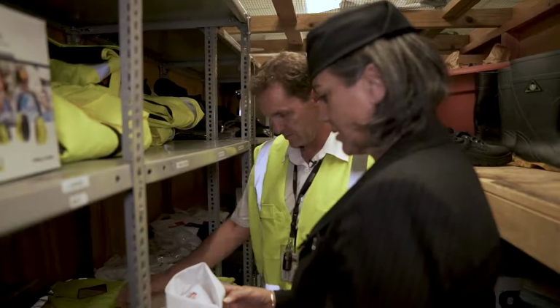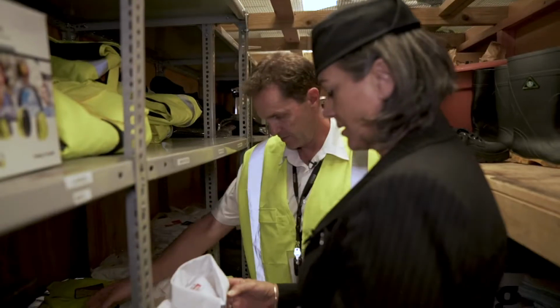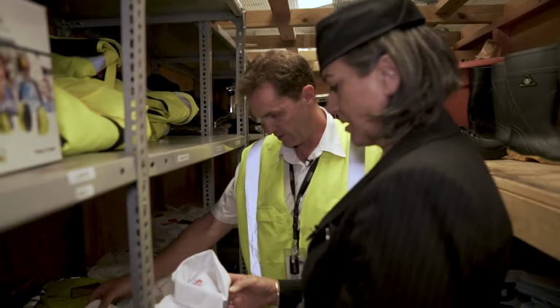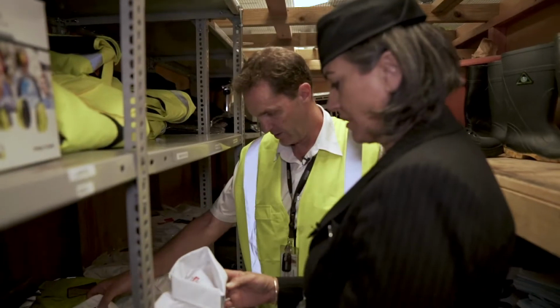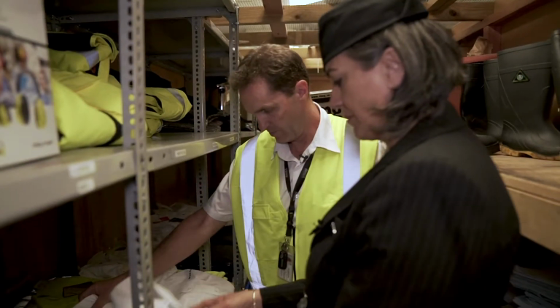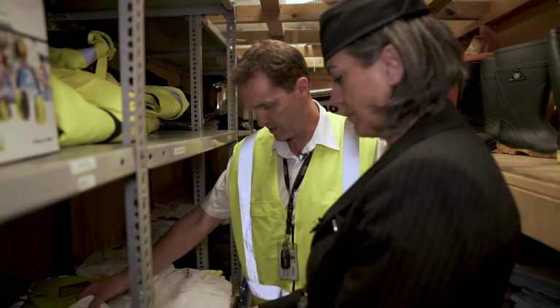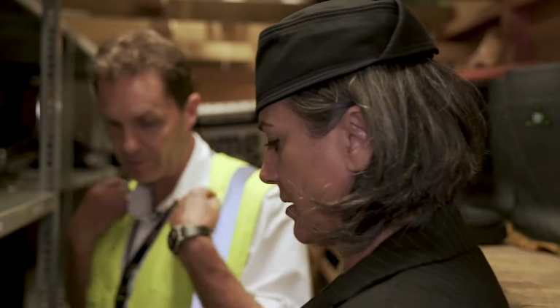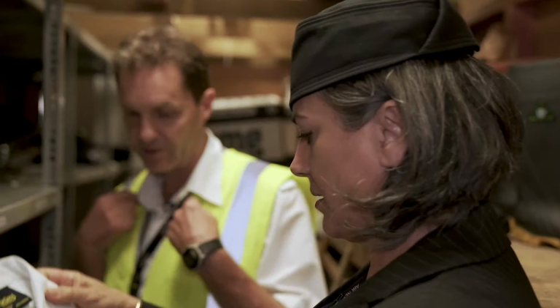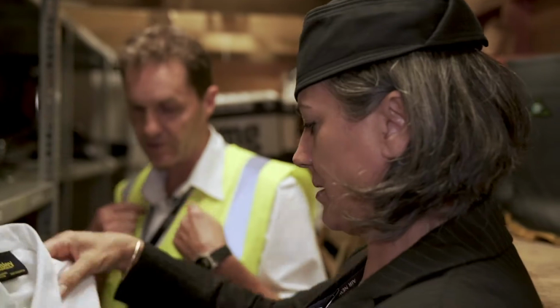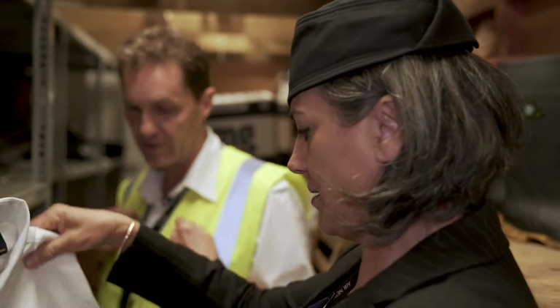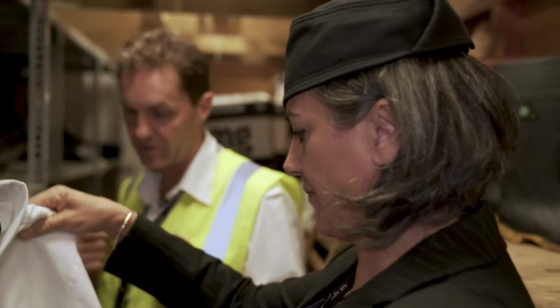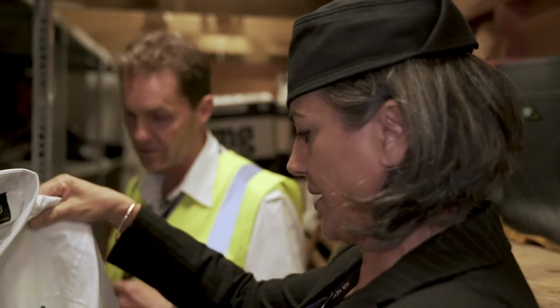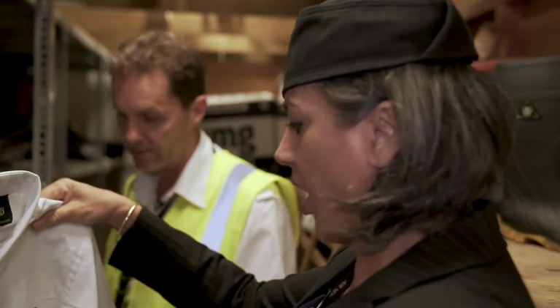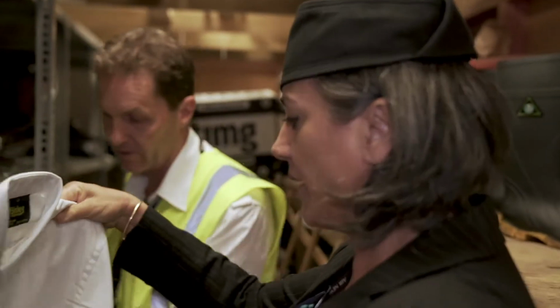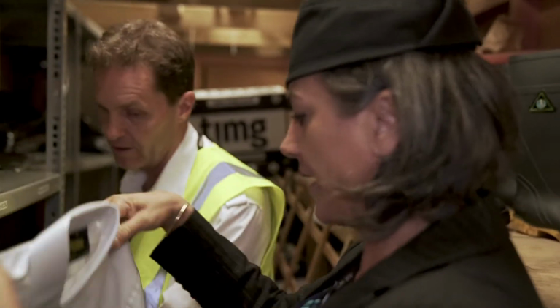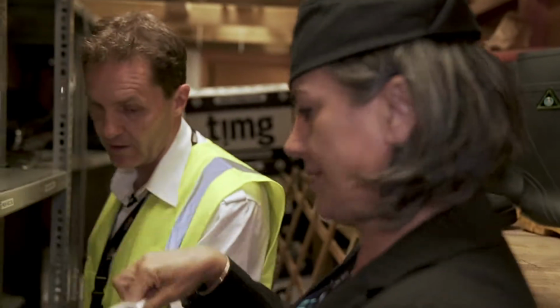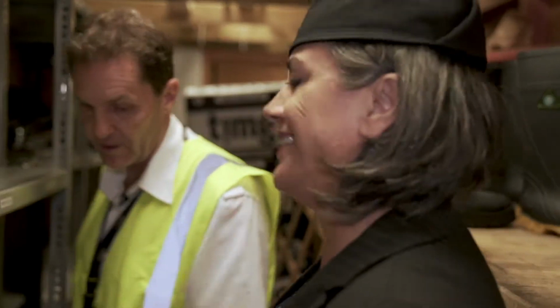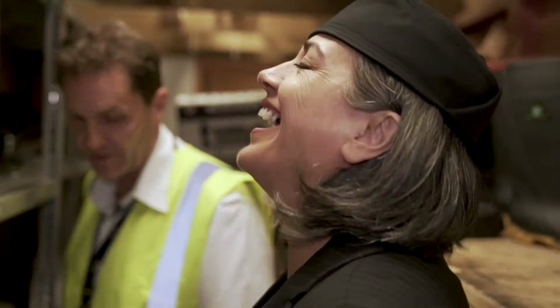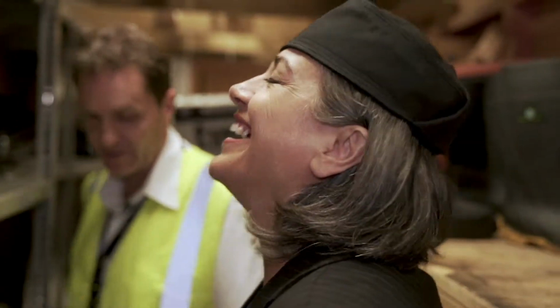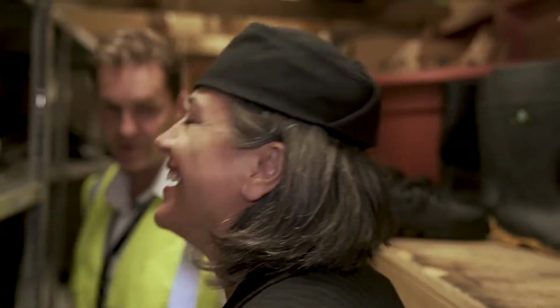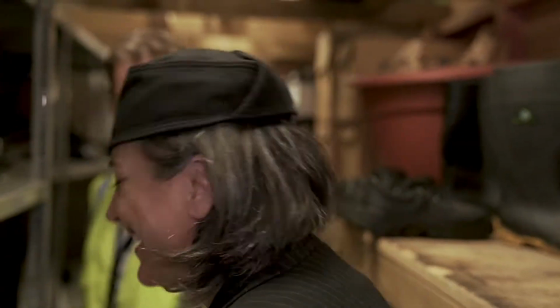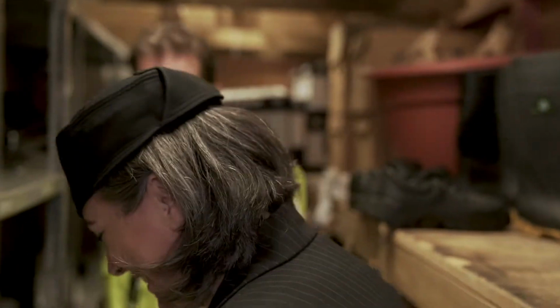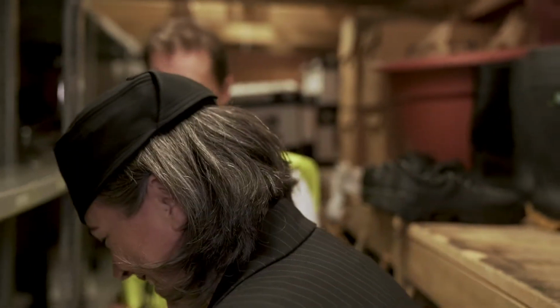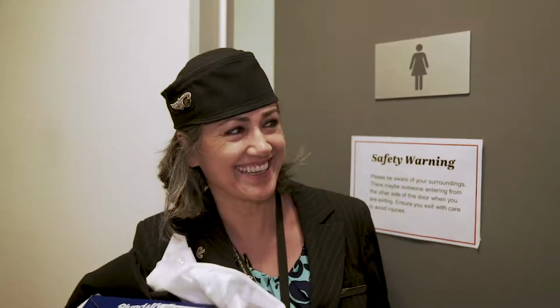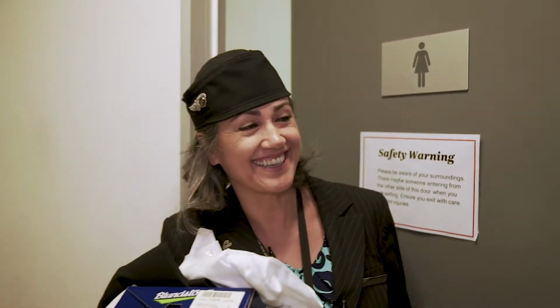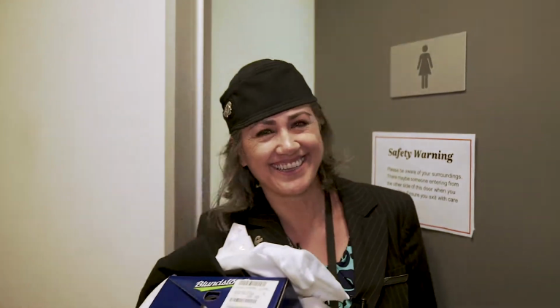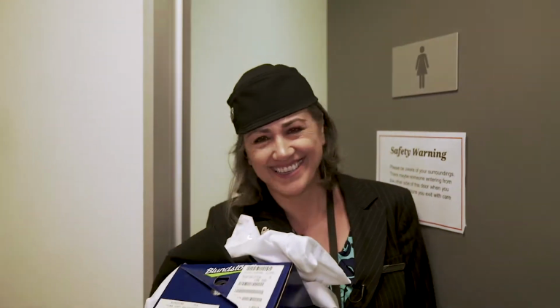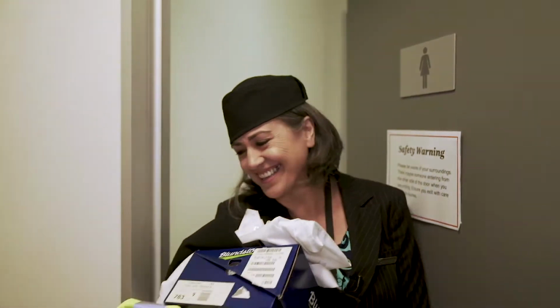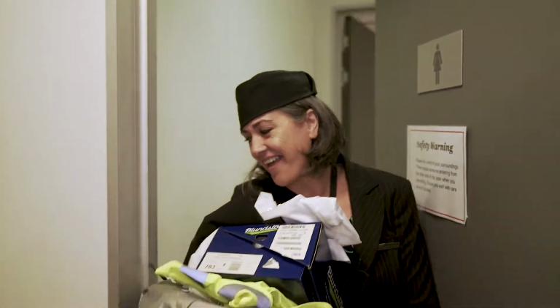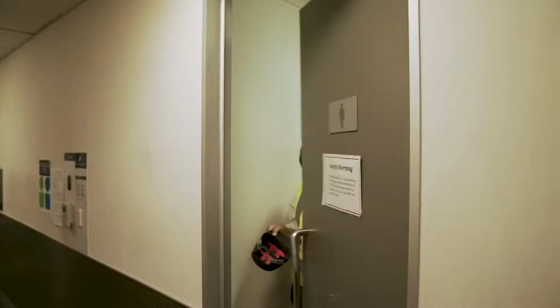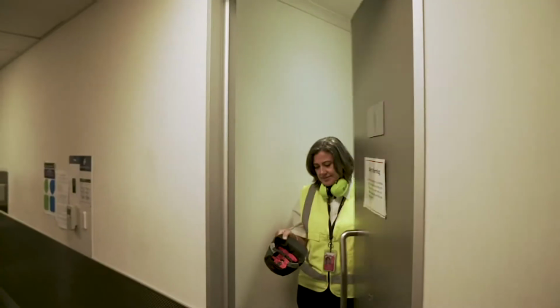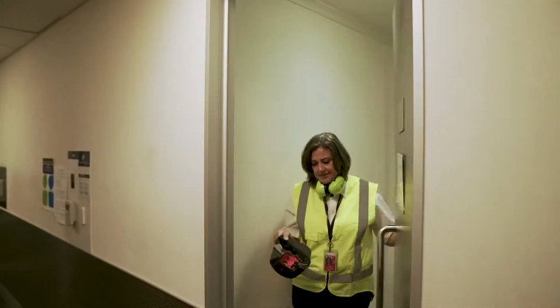Today on the line we need safety shoes, high viz, uniform, bump cap and earmuffs.